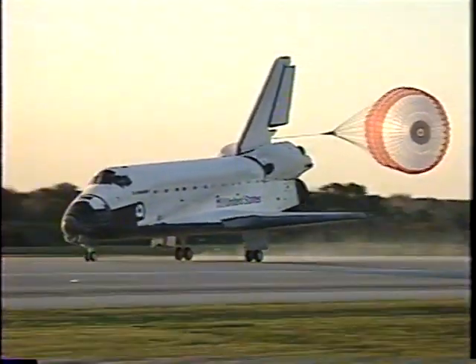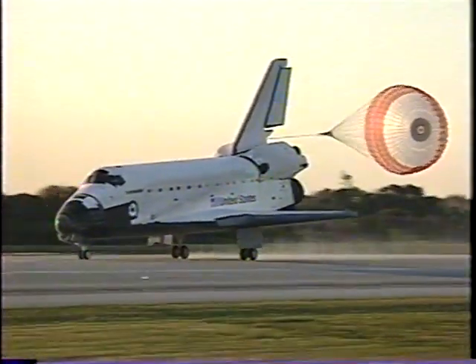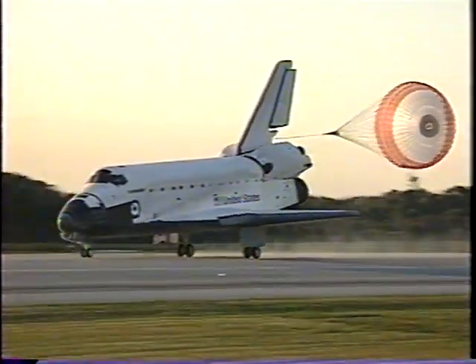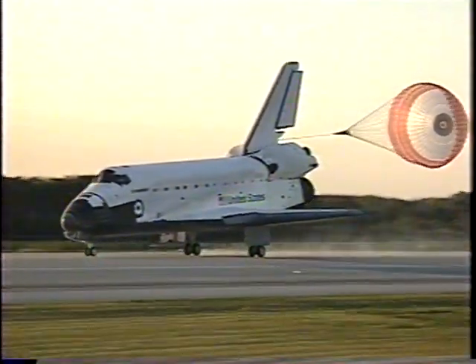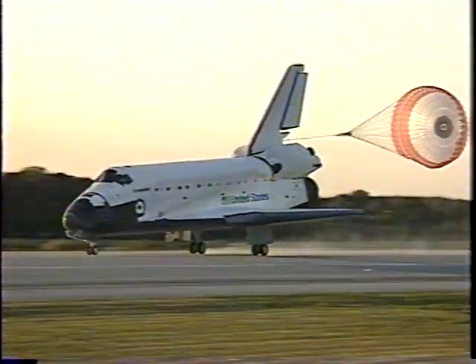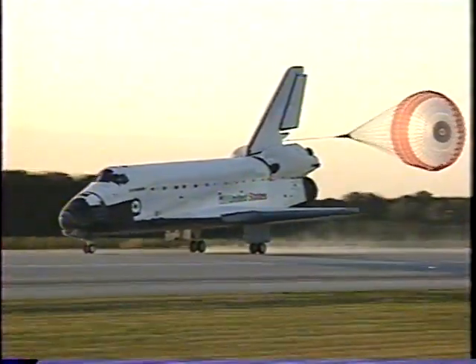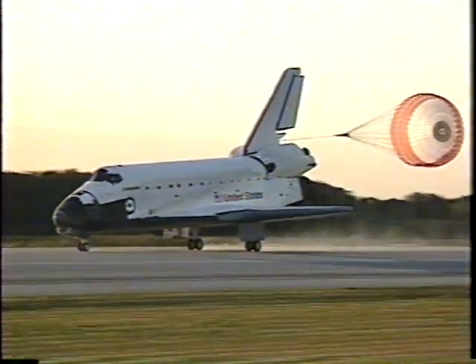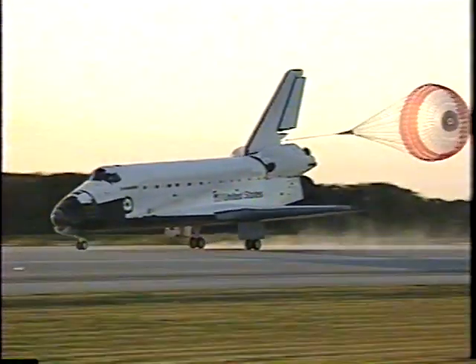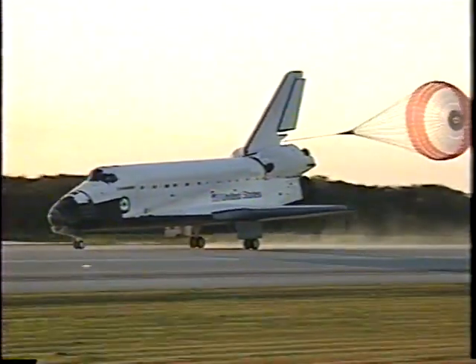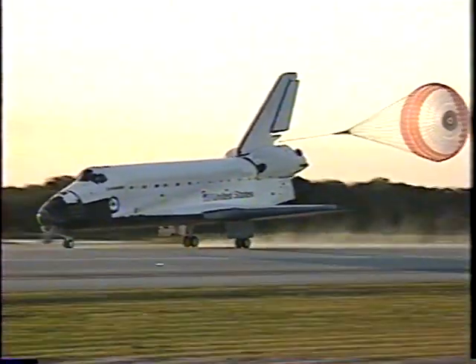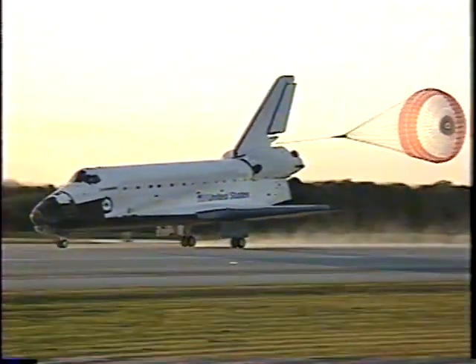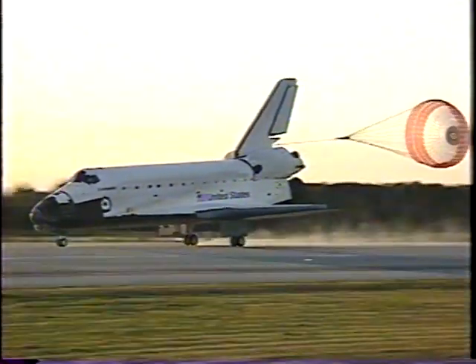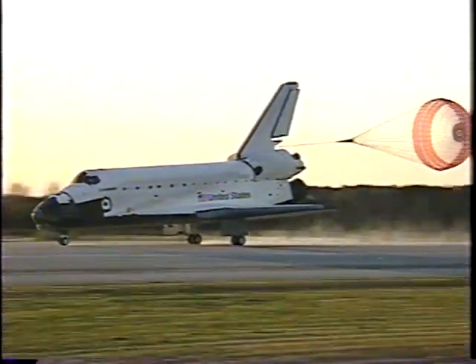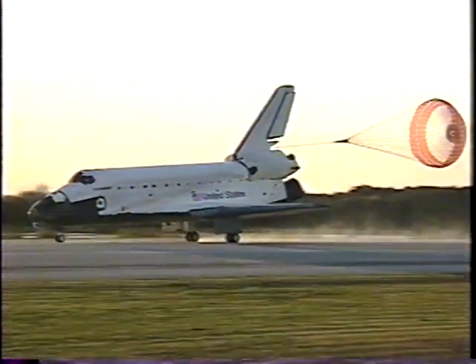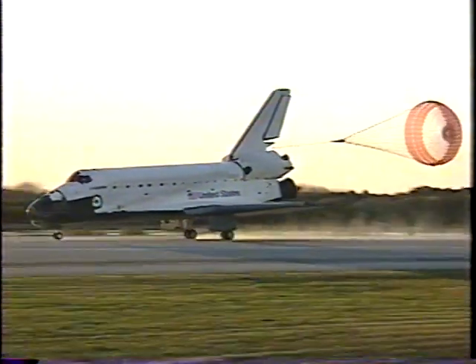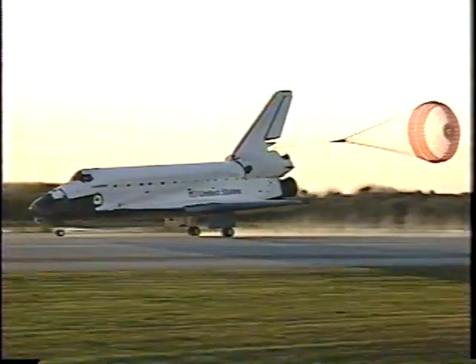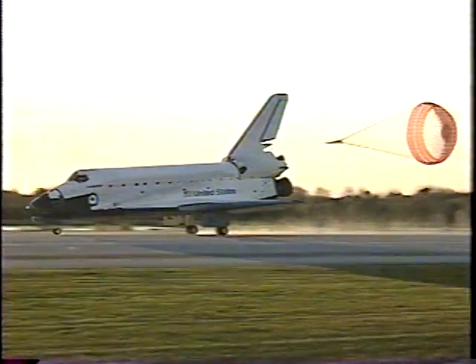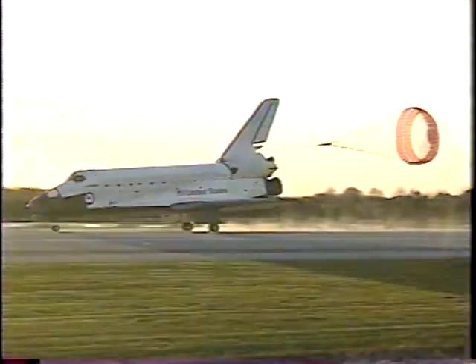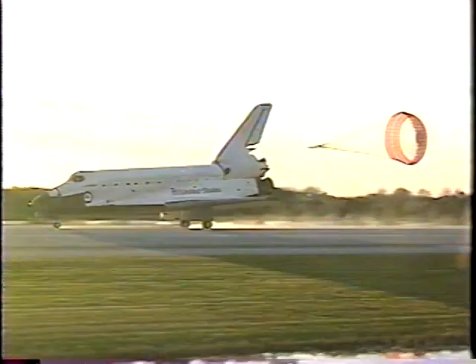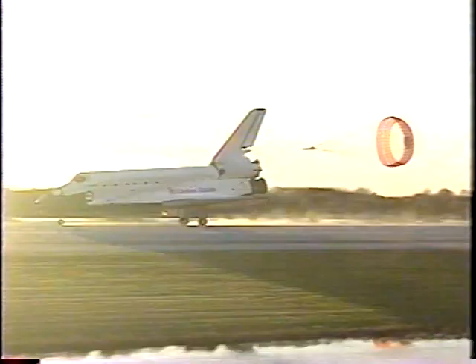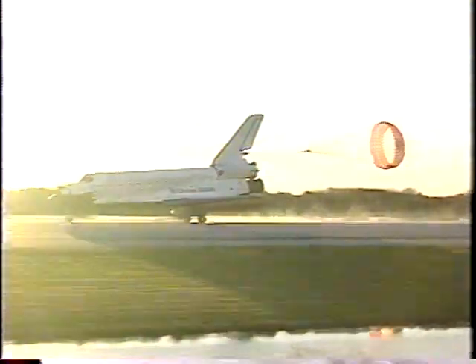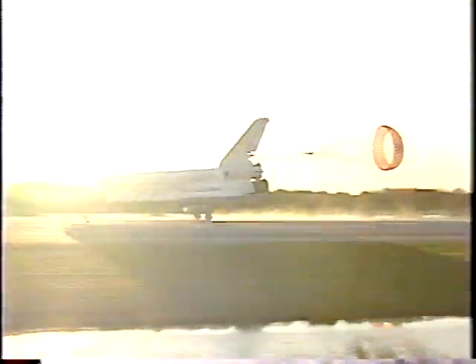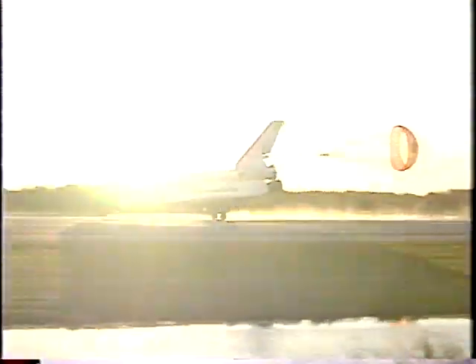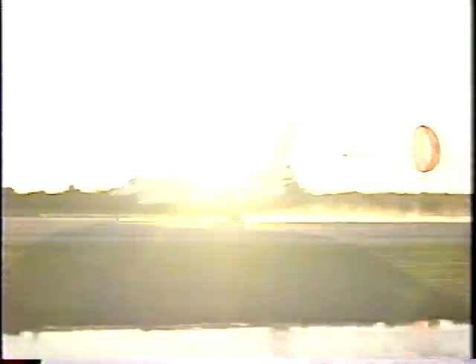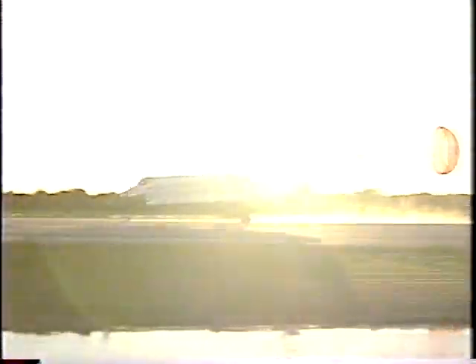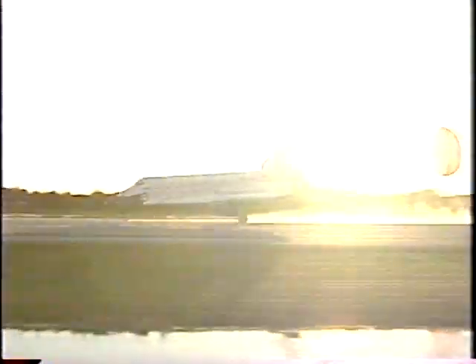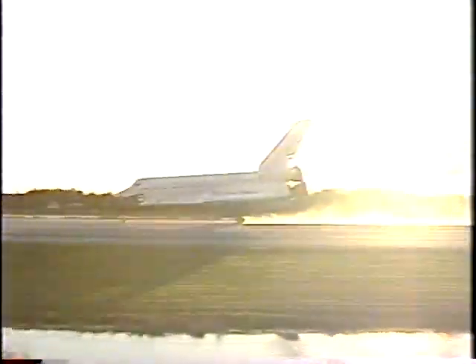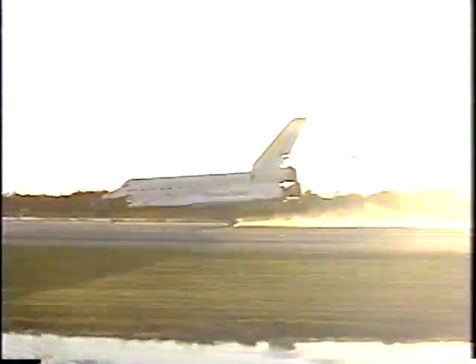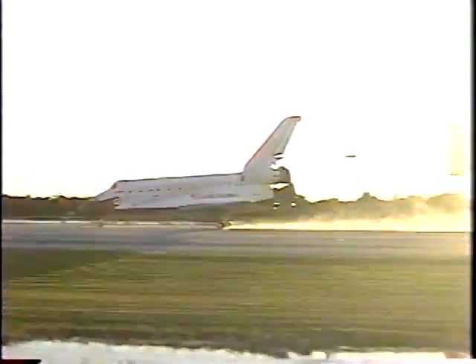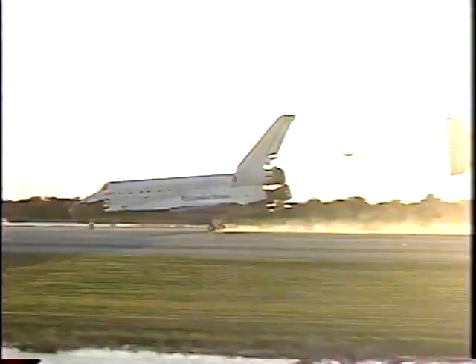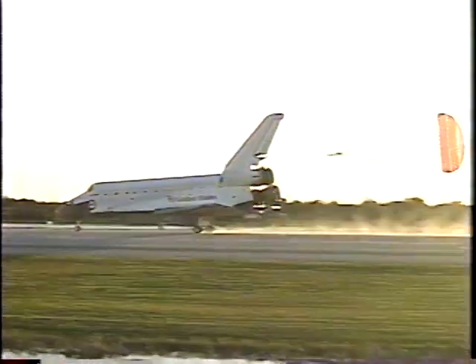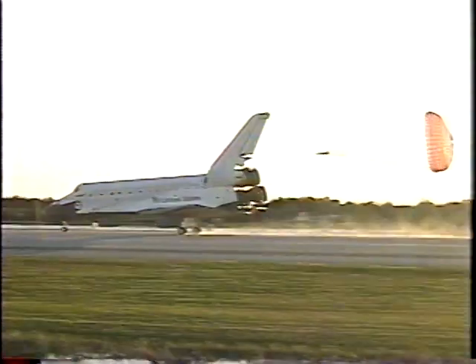Endeavour now rolling out on Runway 15 at Kennedy Space Center at the end of a nine-day, 3.6 million-mile journey.